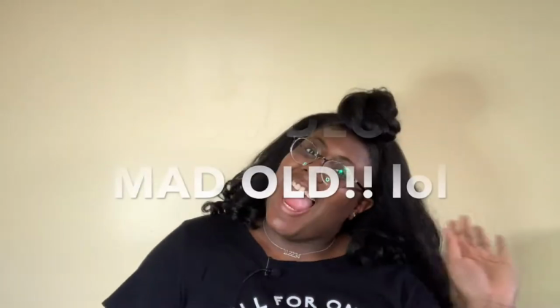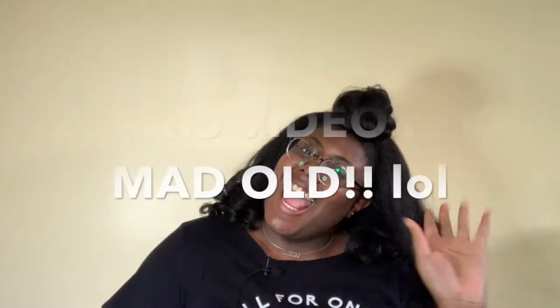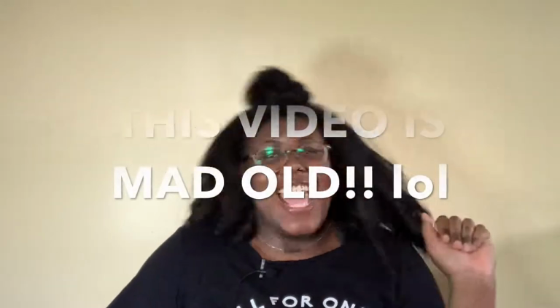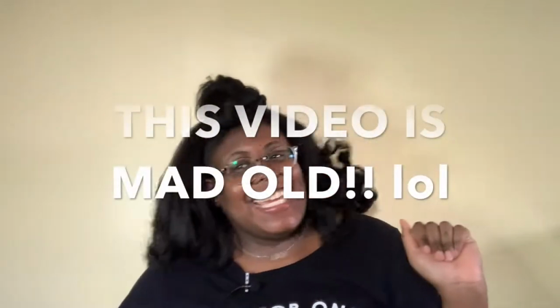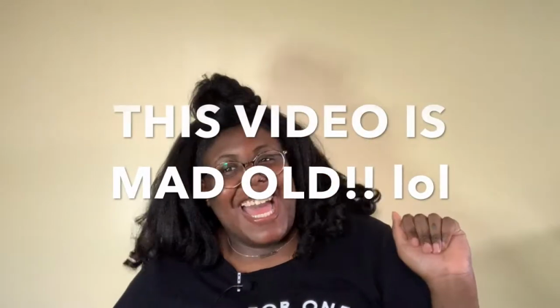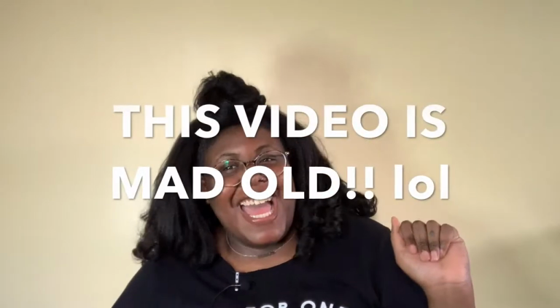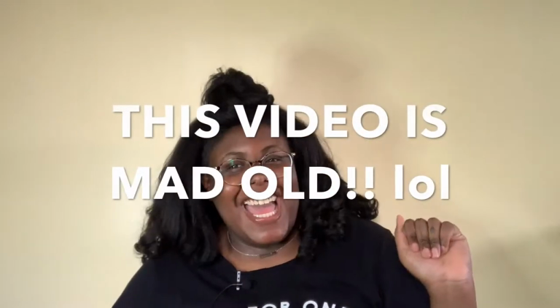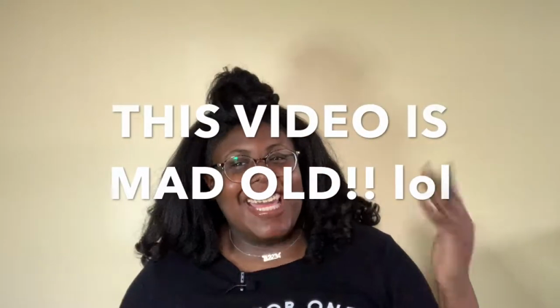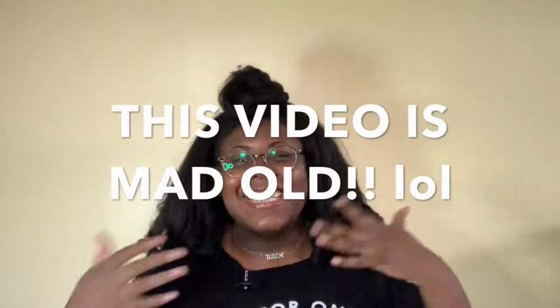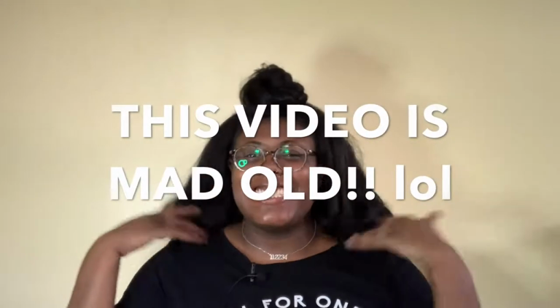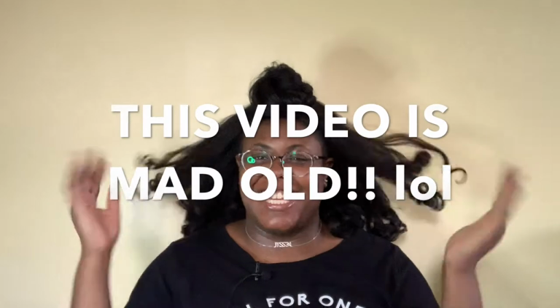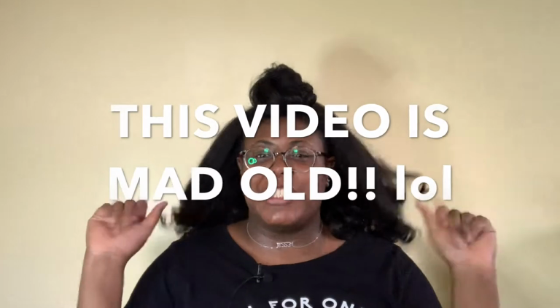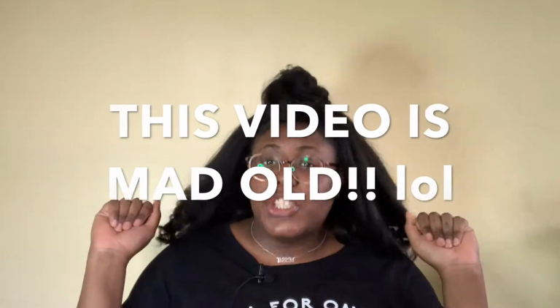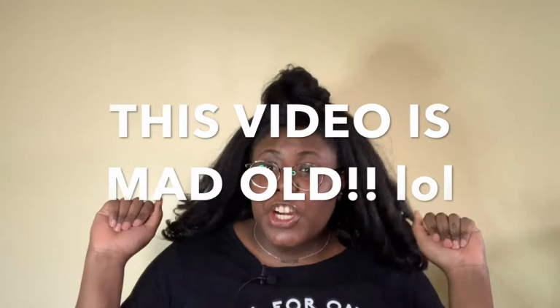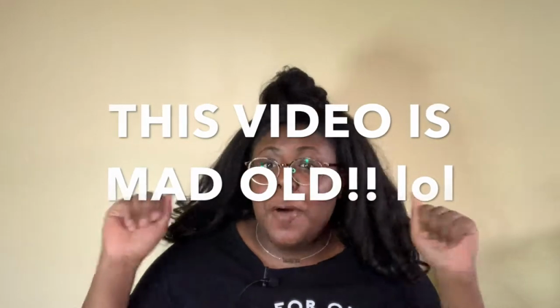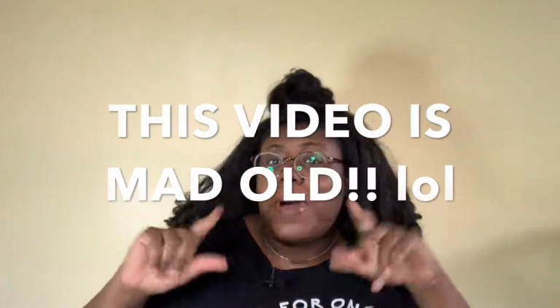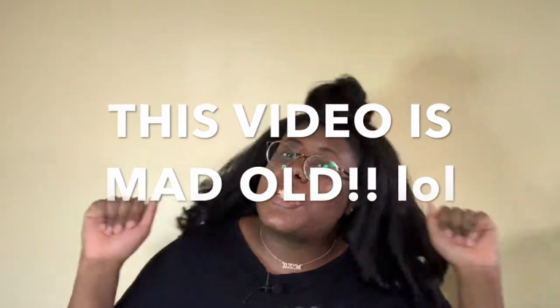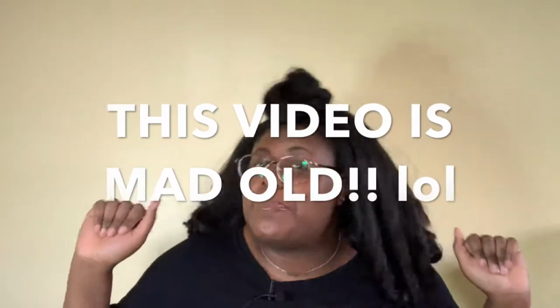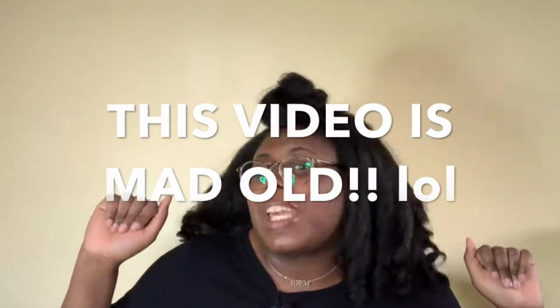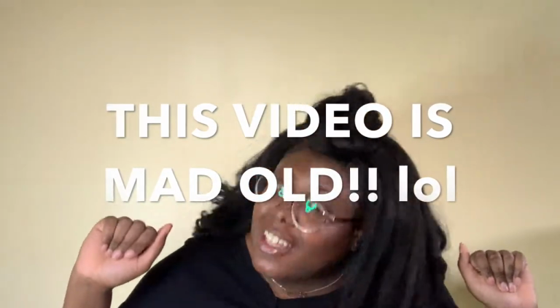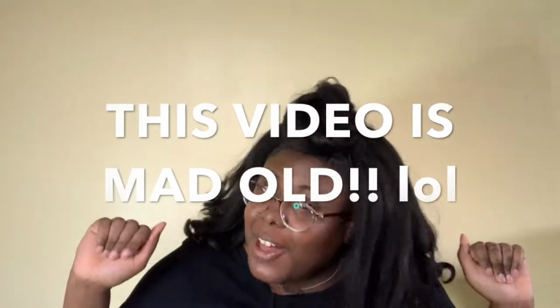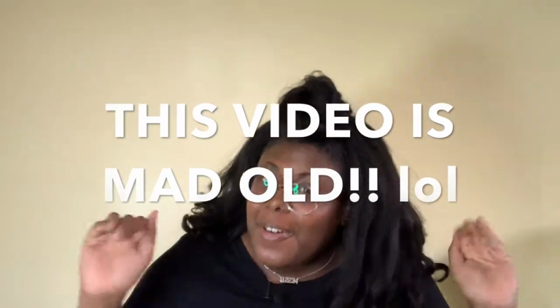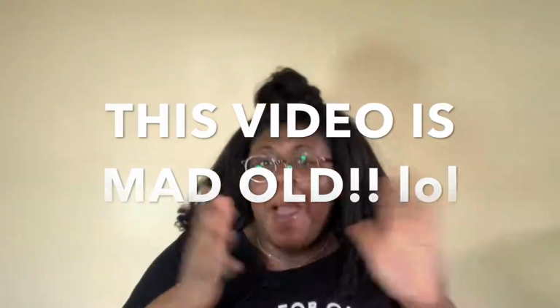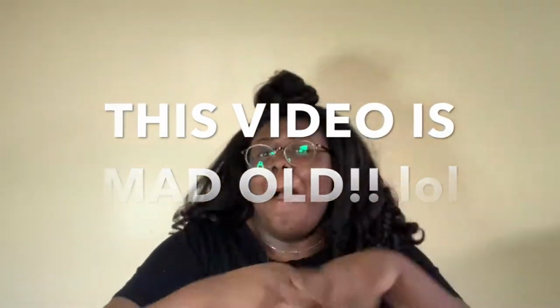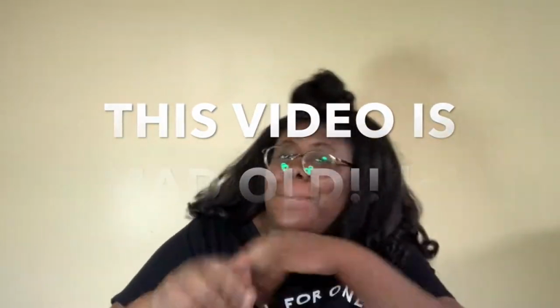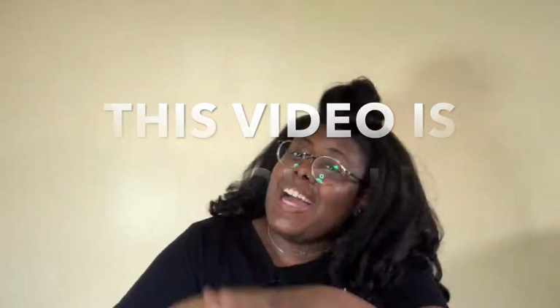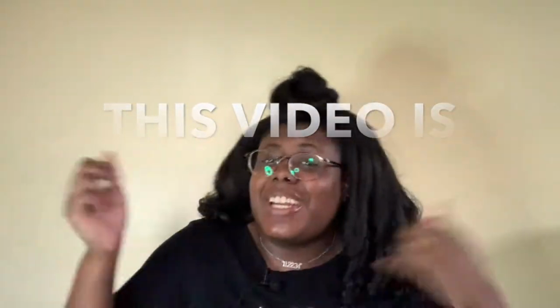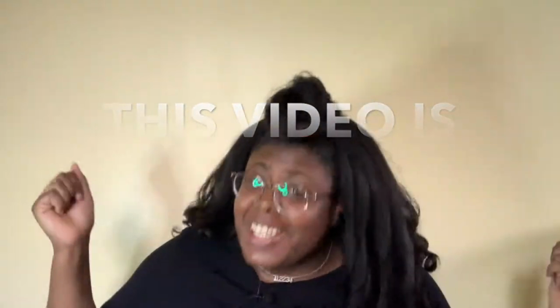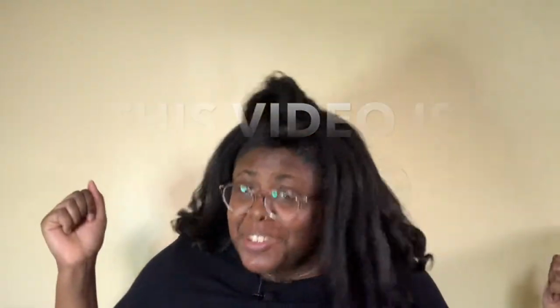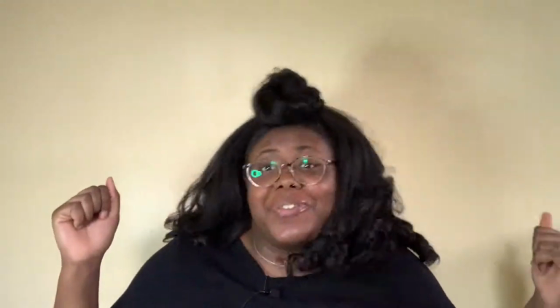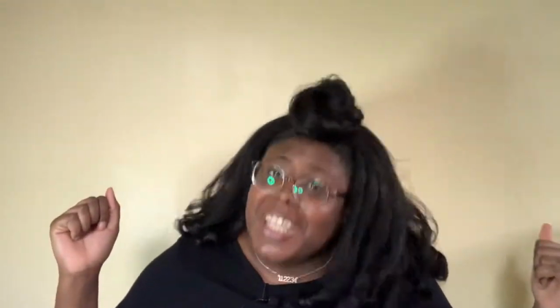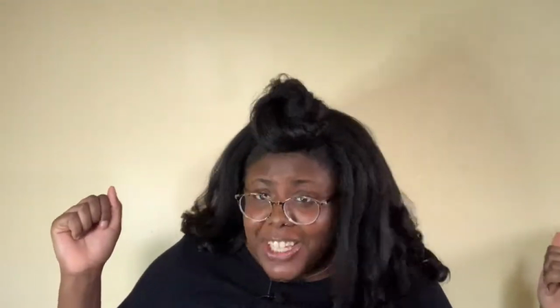Hey guys, it's your girl Maja Miko, back with another video.